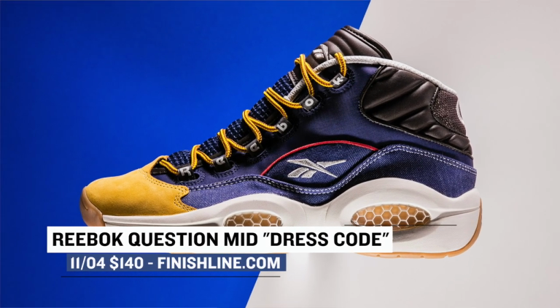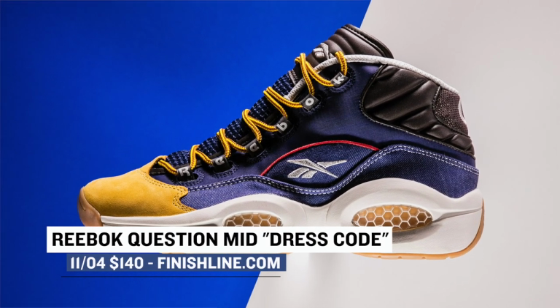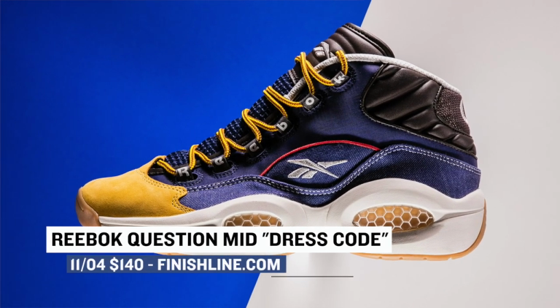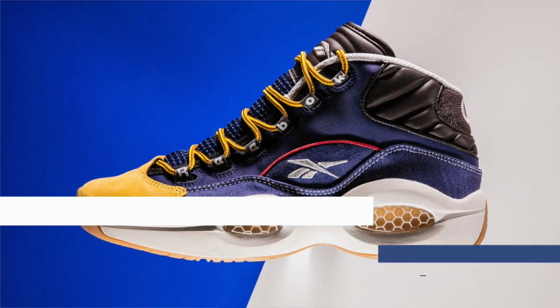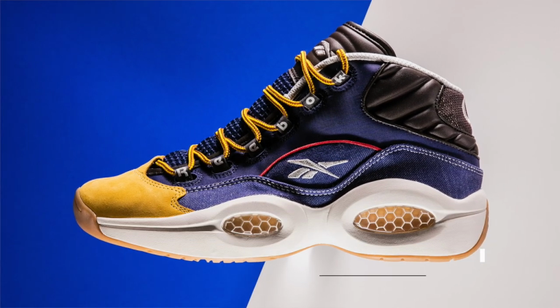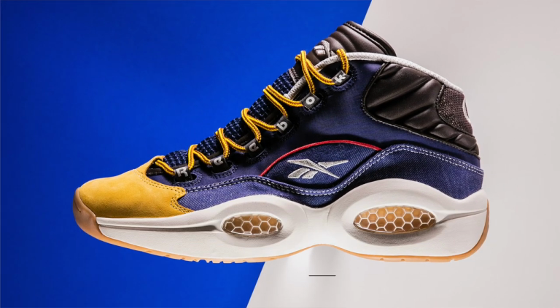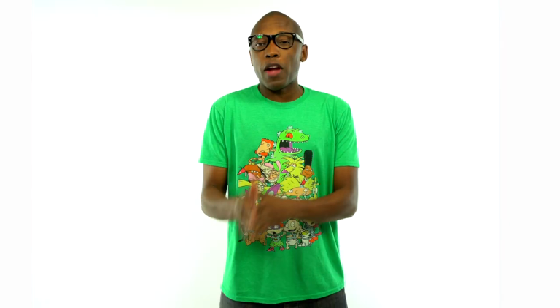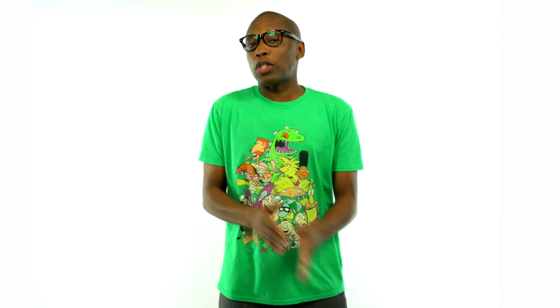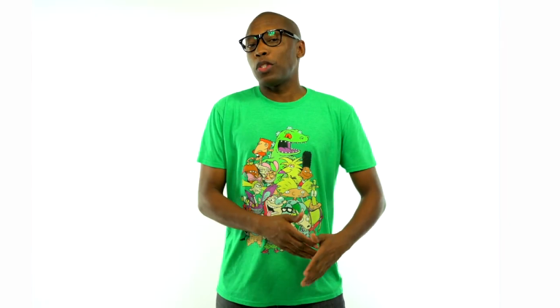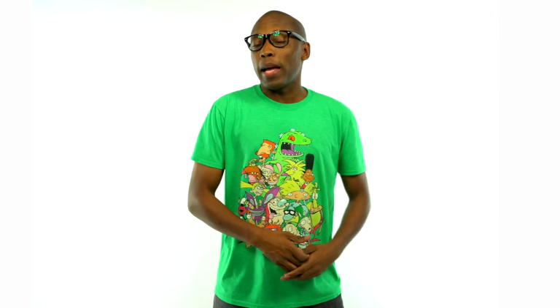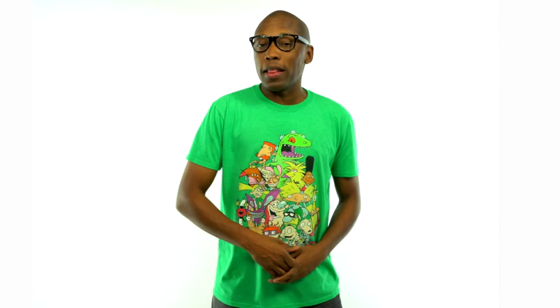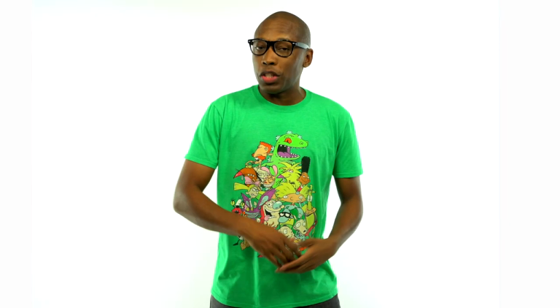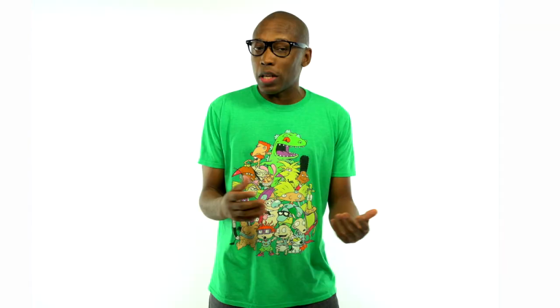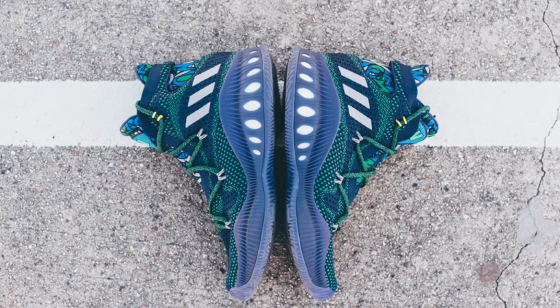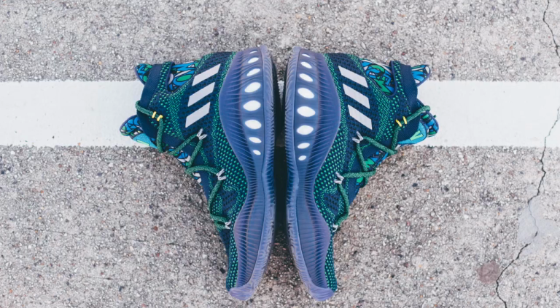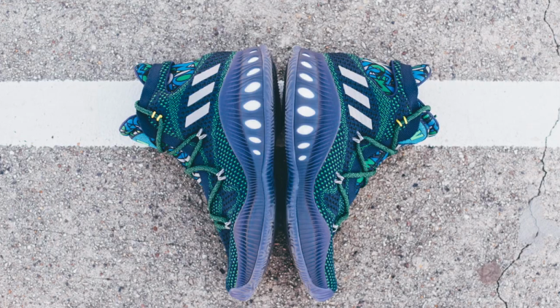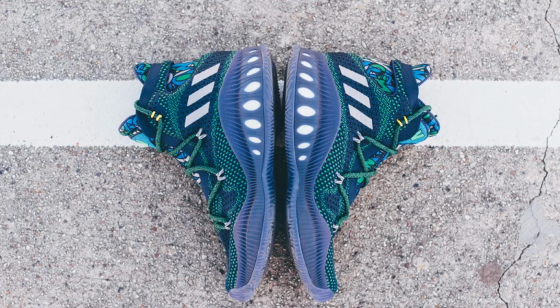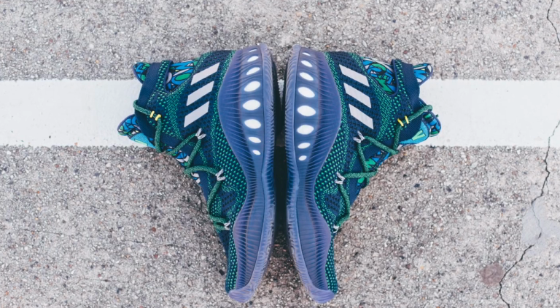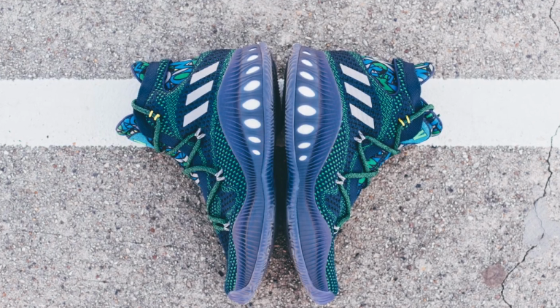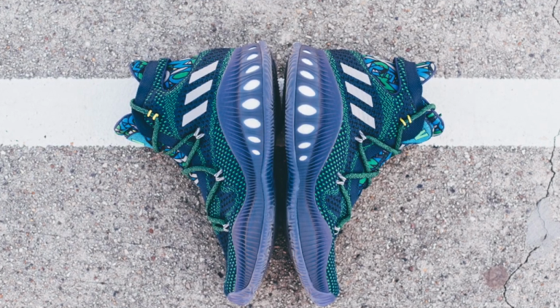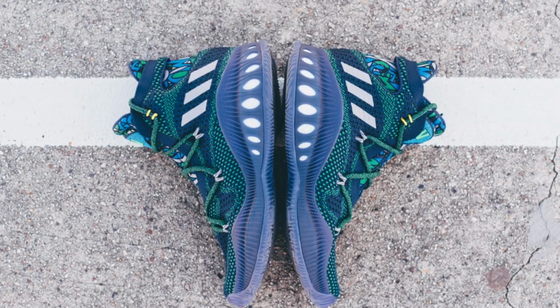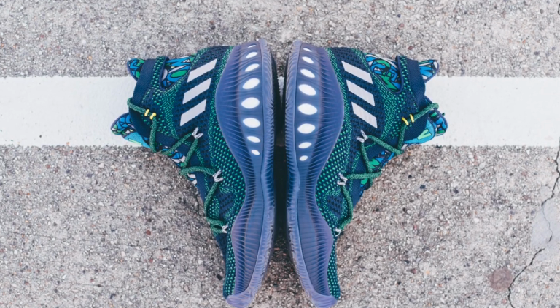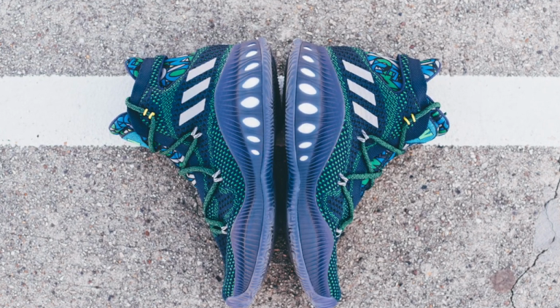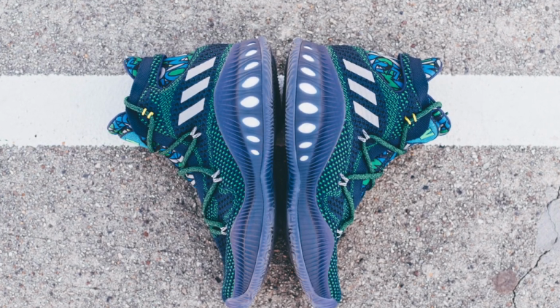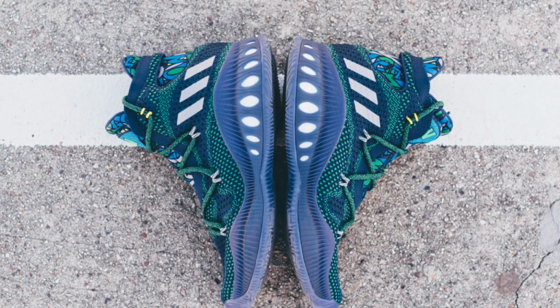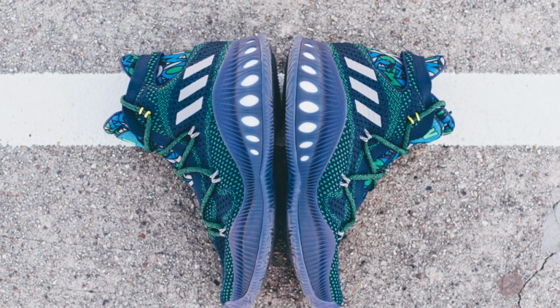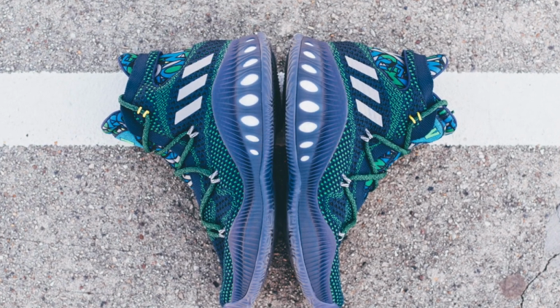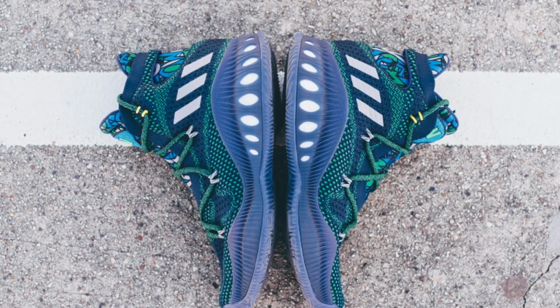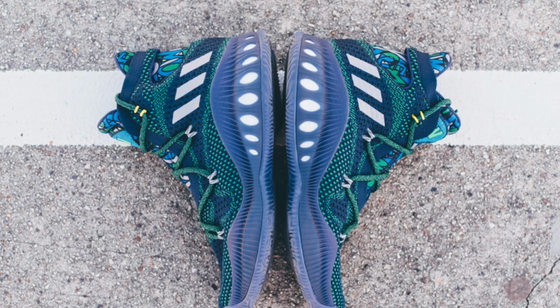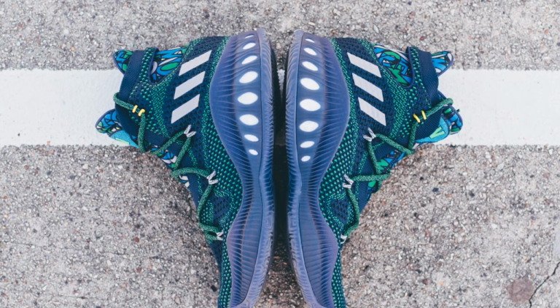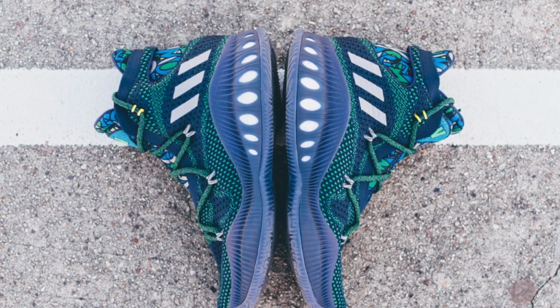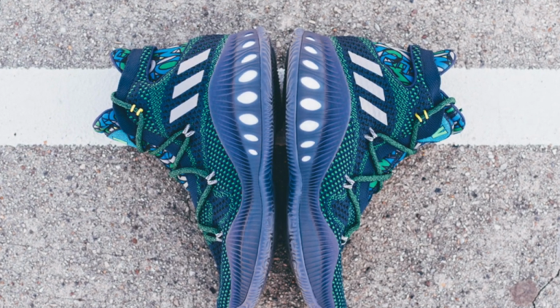Switching to three stripes, one of my favorite shoes to play in this year, the Adidas Crazy Explosive Prime Knit, is releasing in the Andrew Wiggins PE colorway.